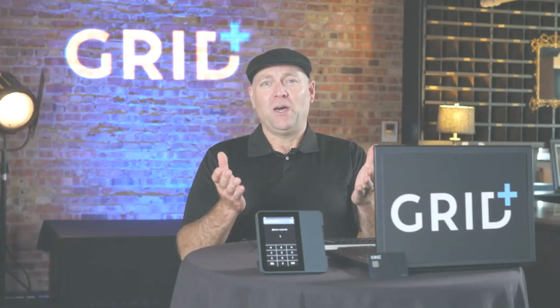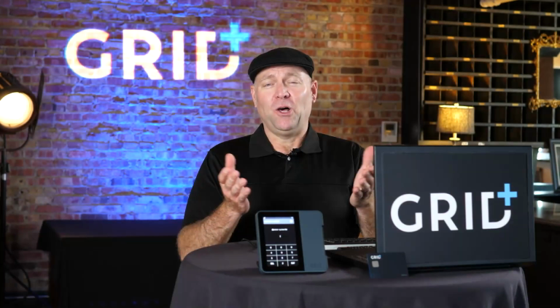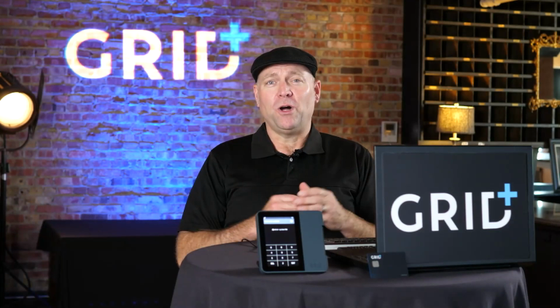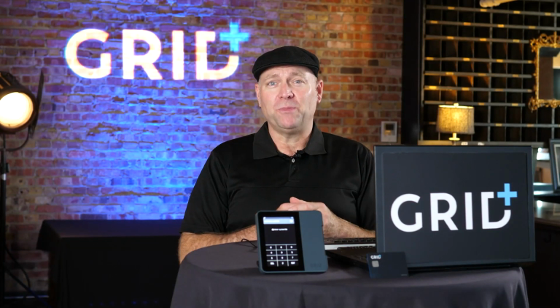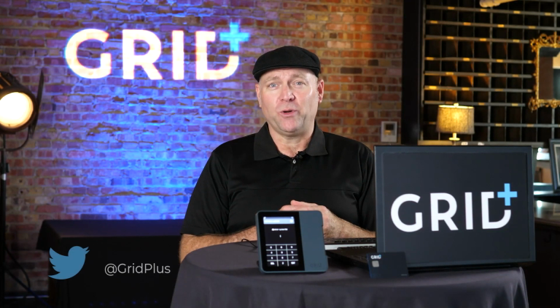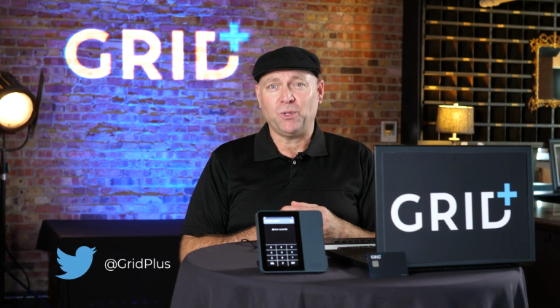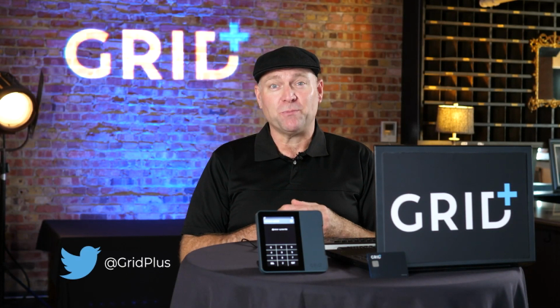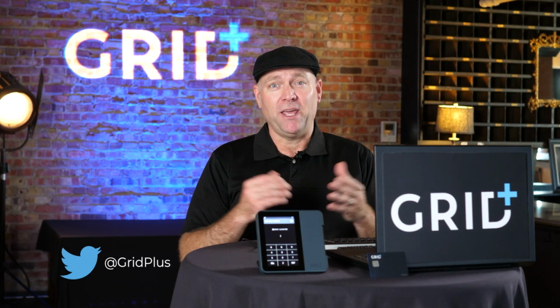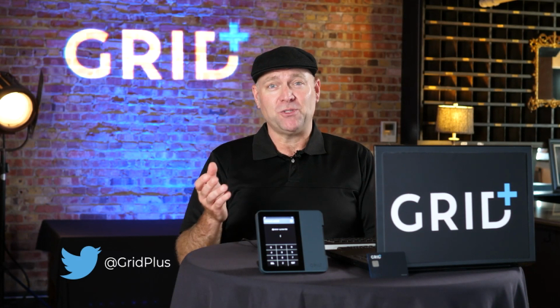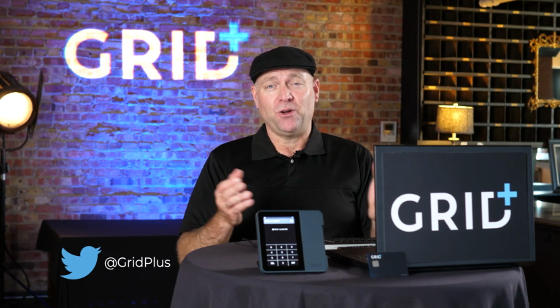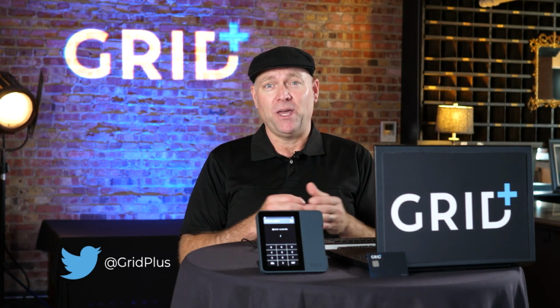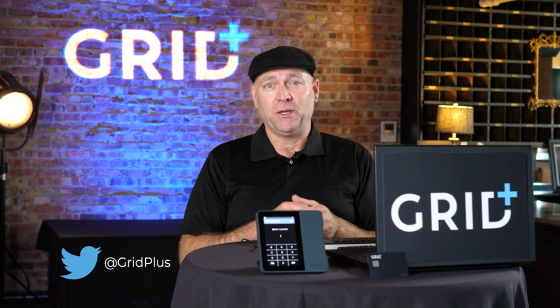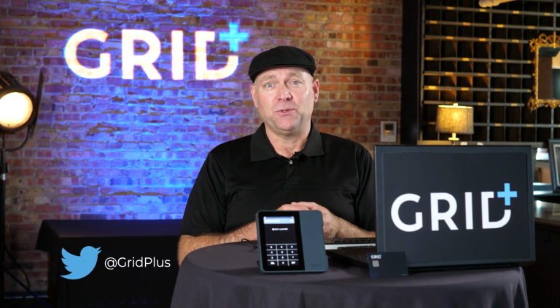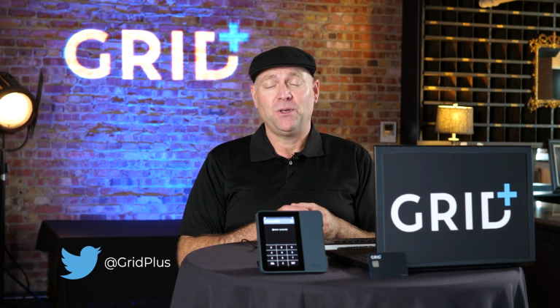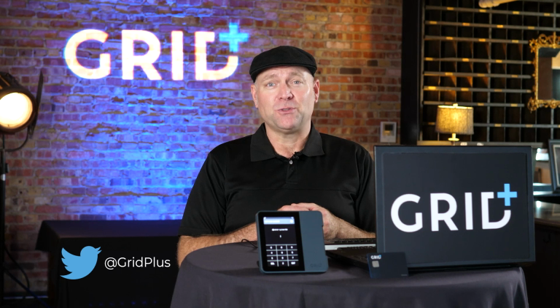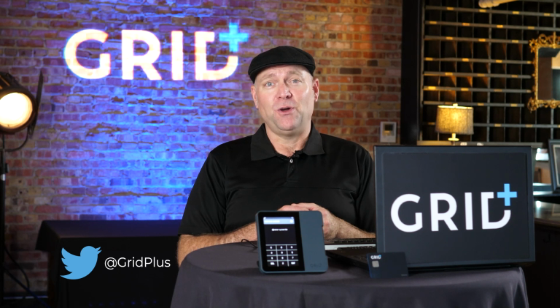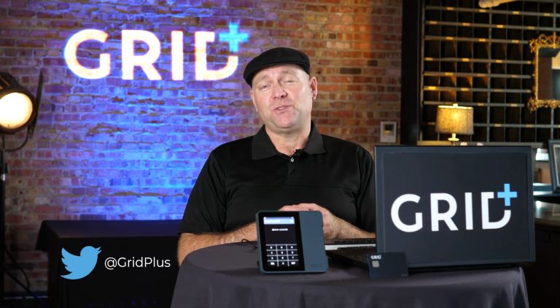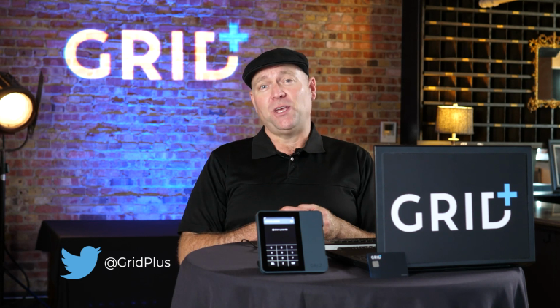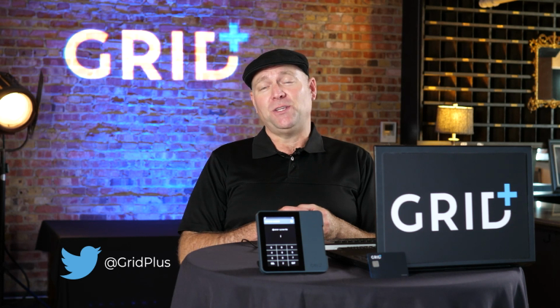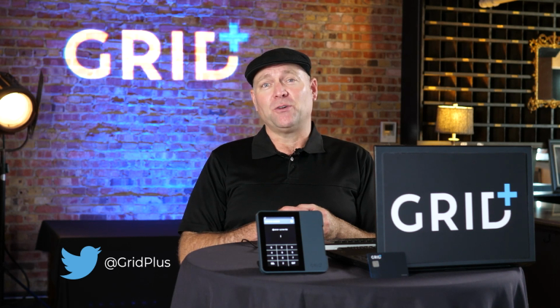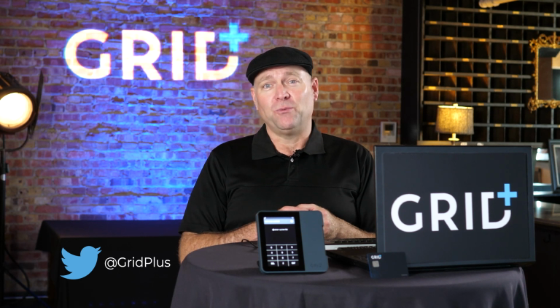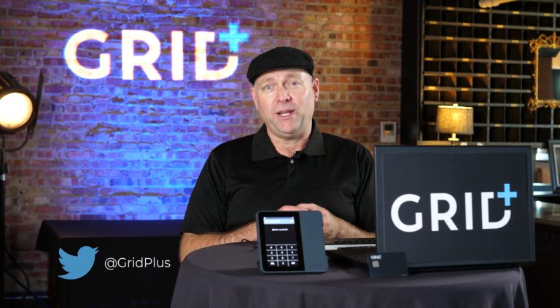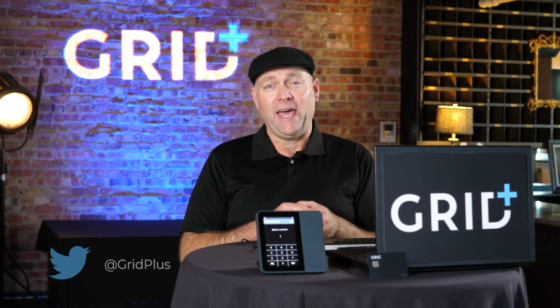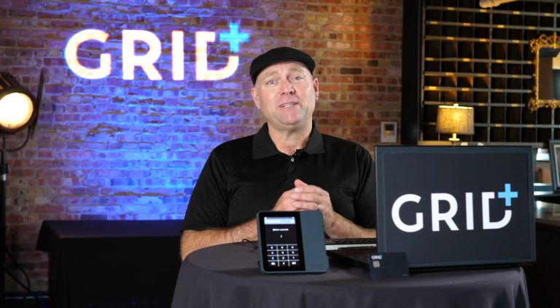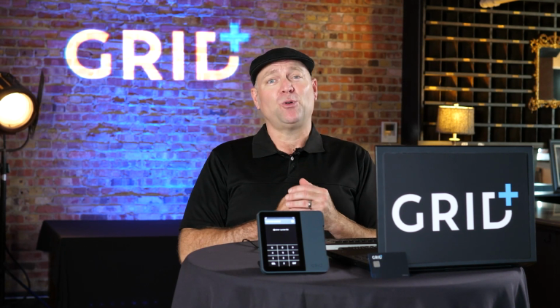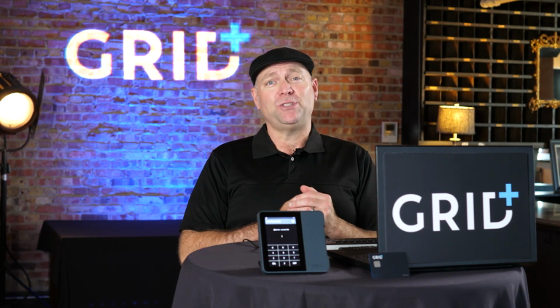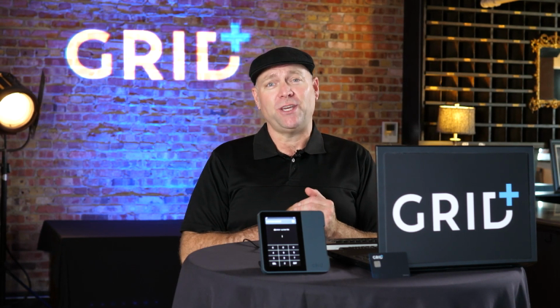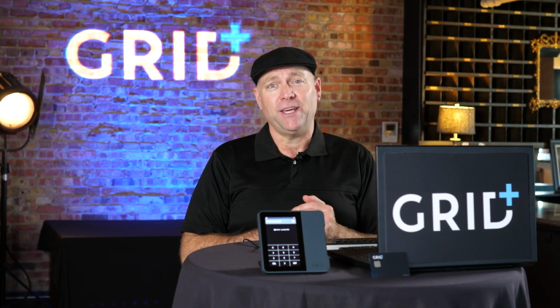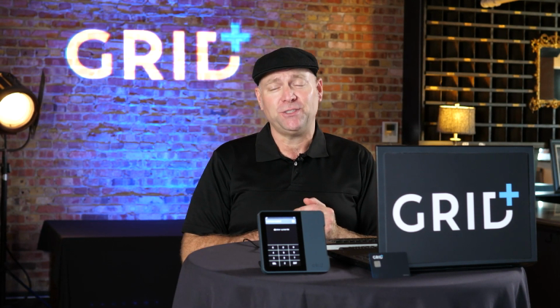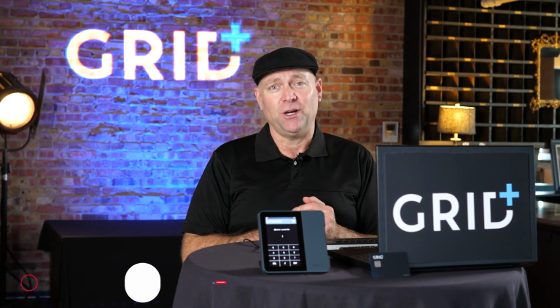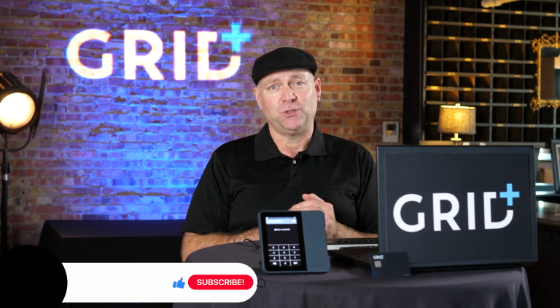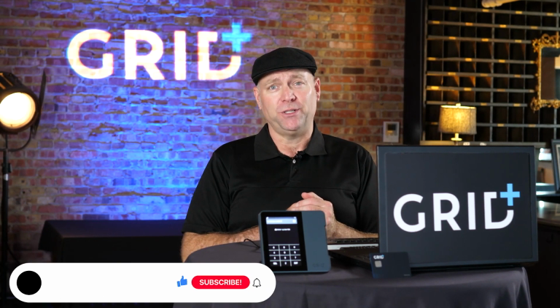Hello, welcome to GRID+. My name is Jeremiah Nickel, also known as JTNickel on Reddit, at ProDJKC on Twitter.